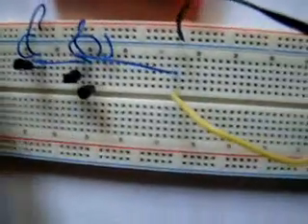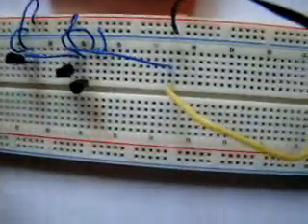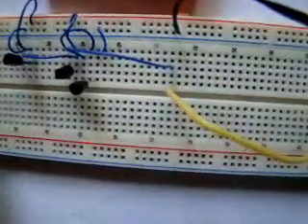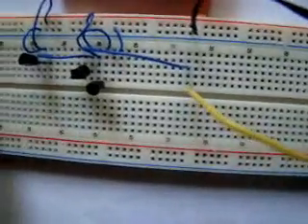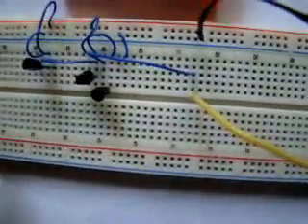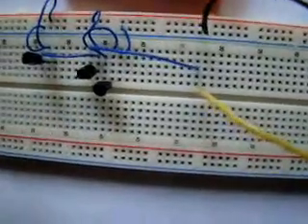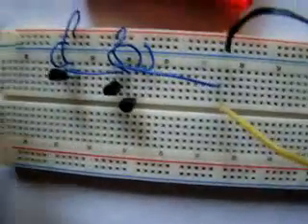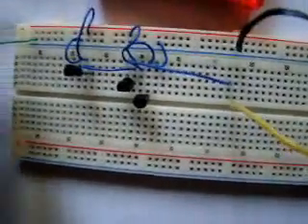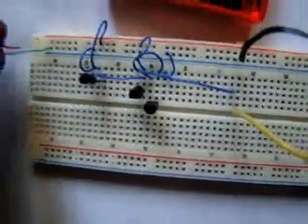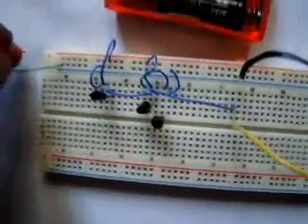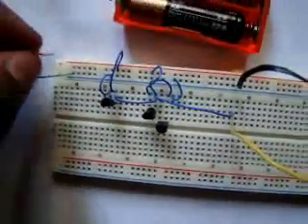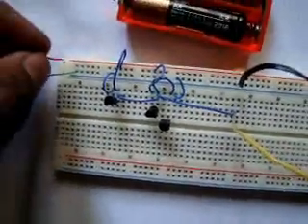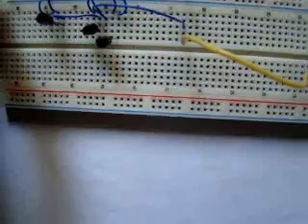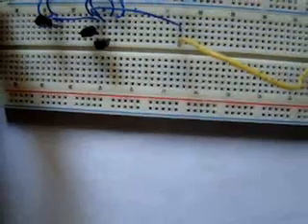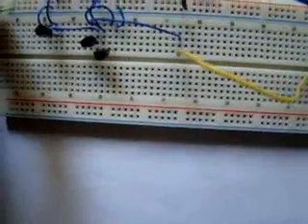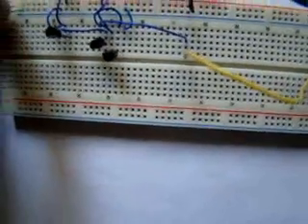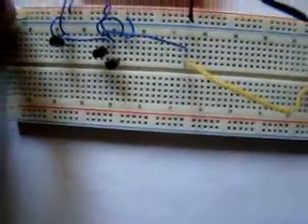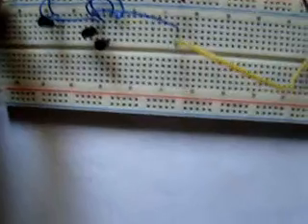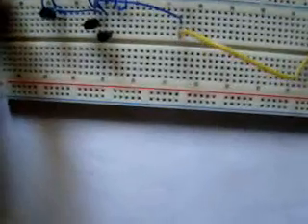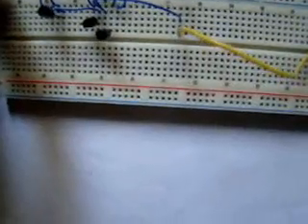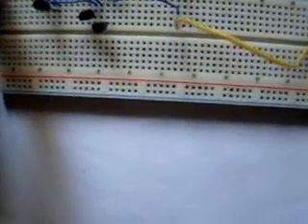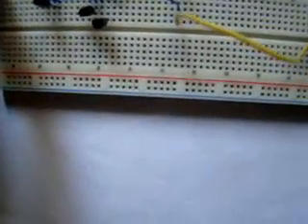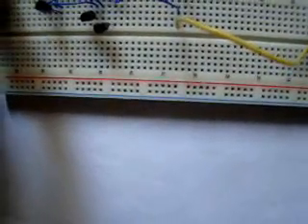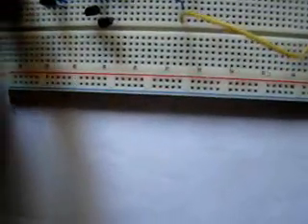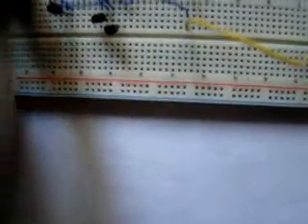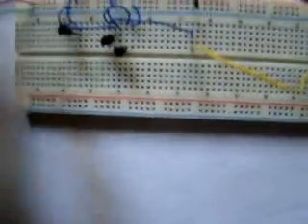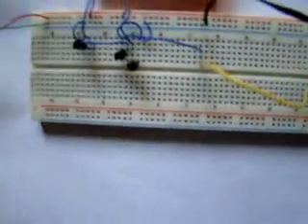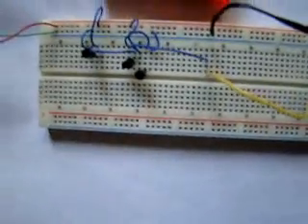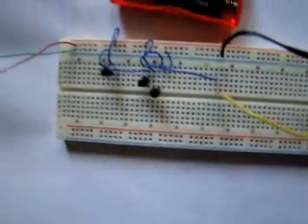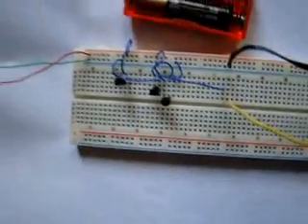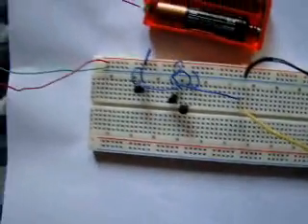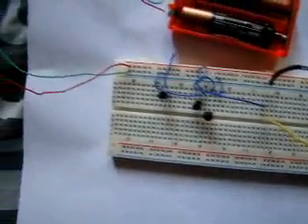The first black component from the left is the IC and the other two are the transistors. Thank you and goodbye.